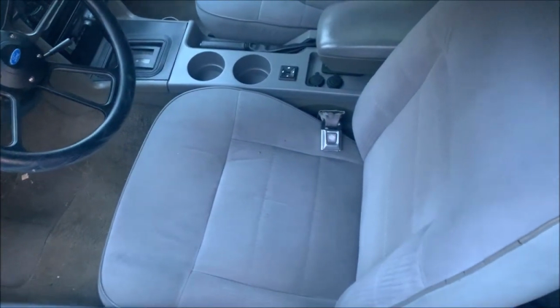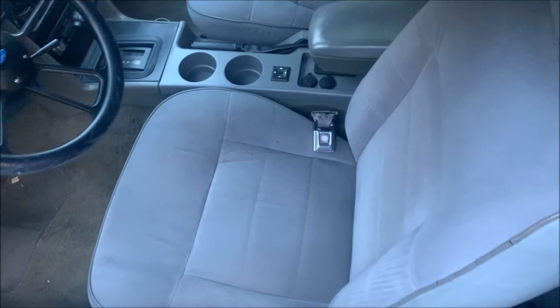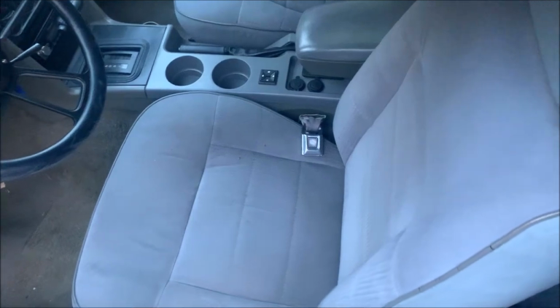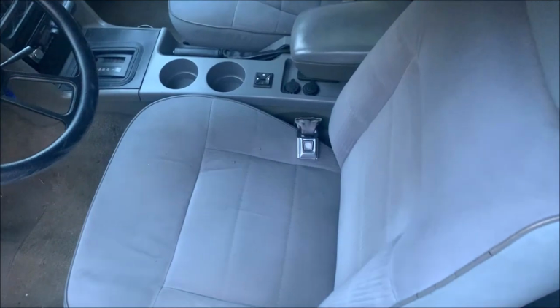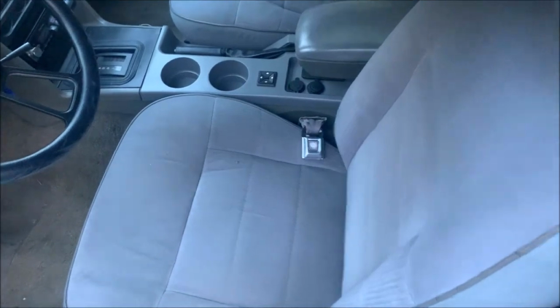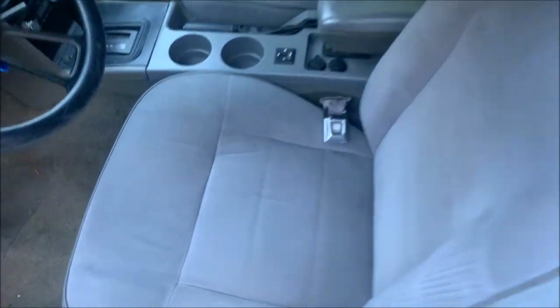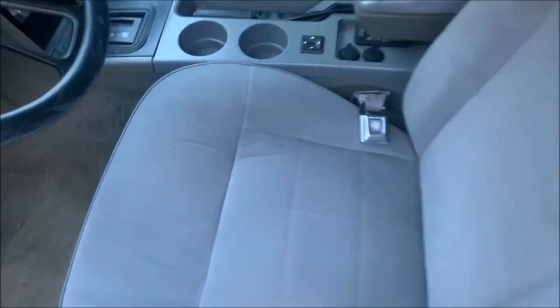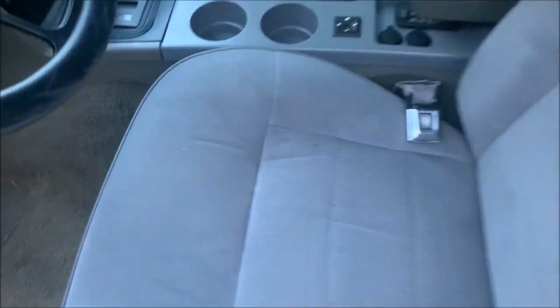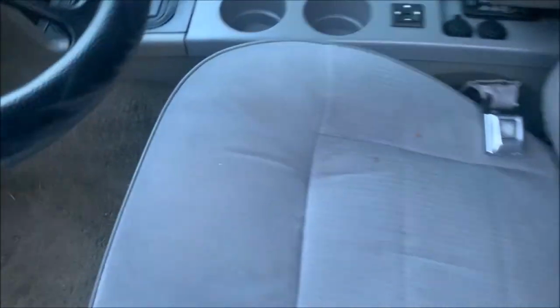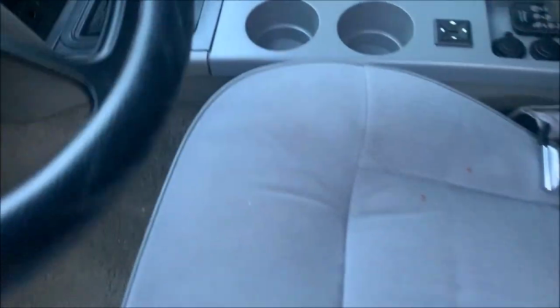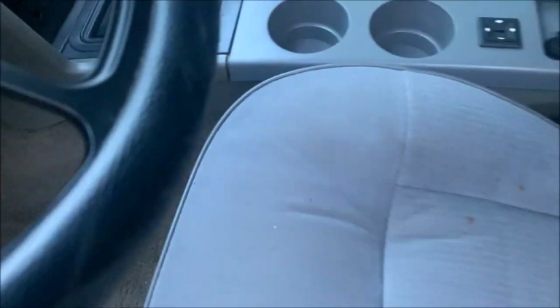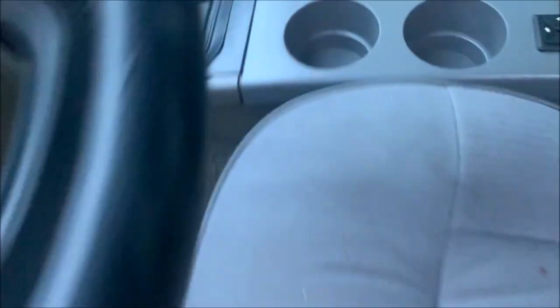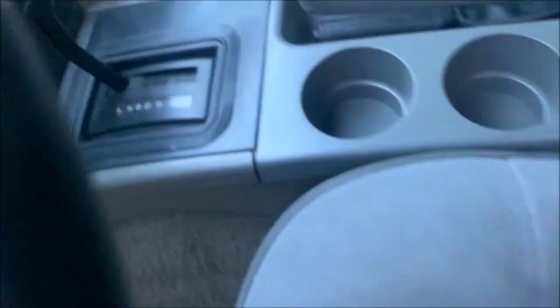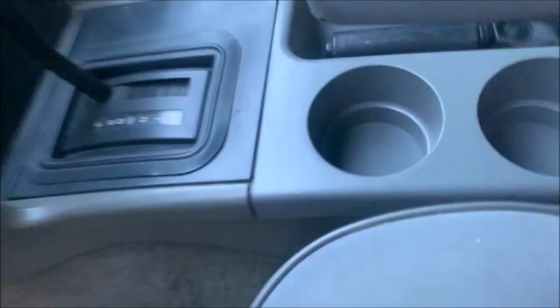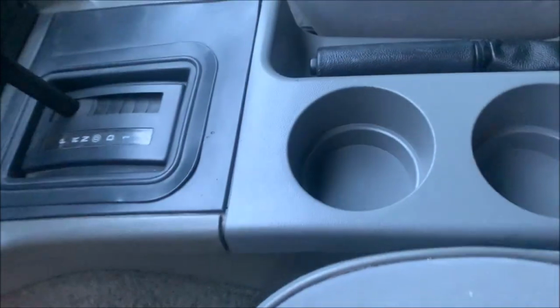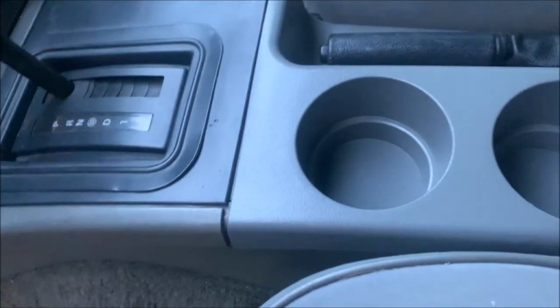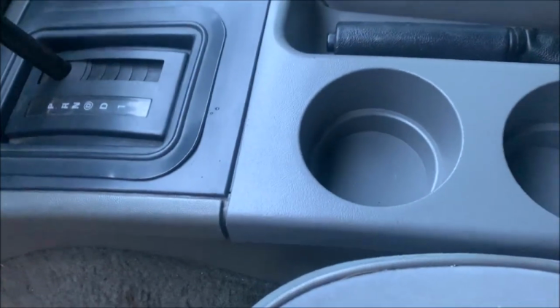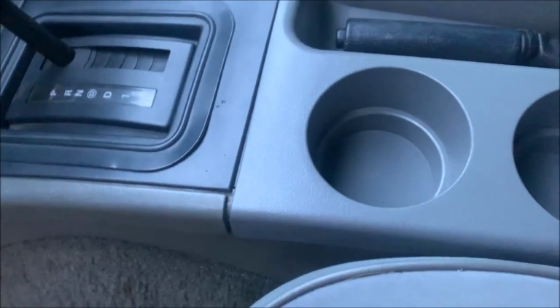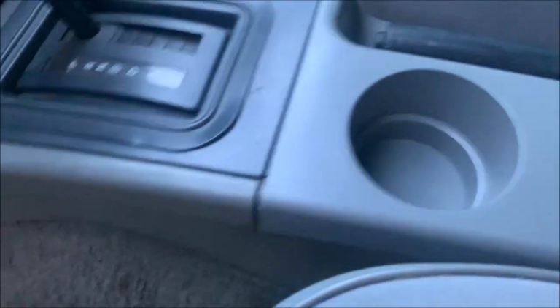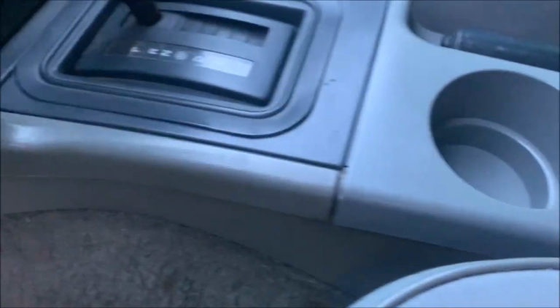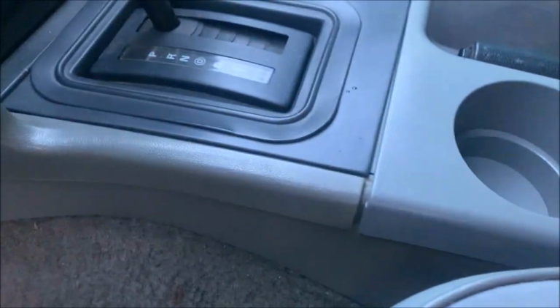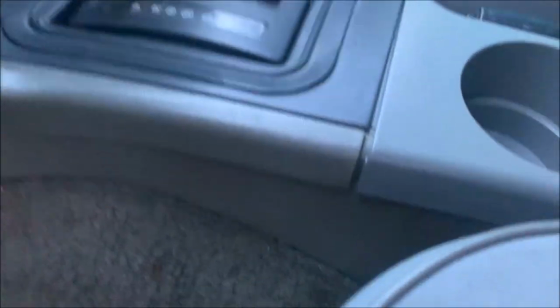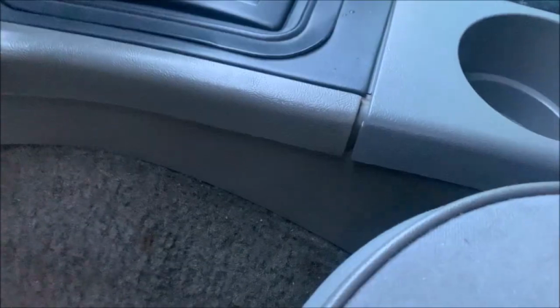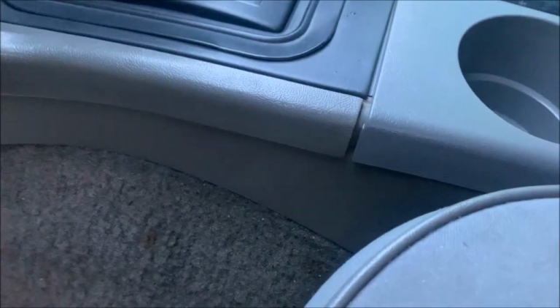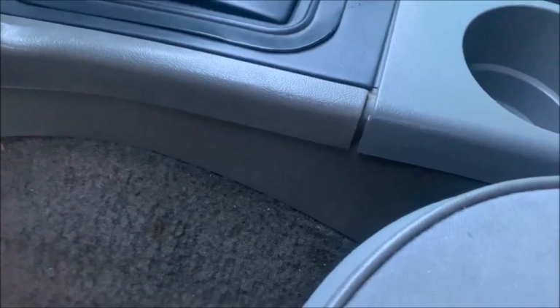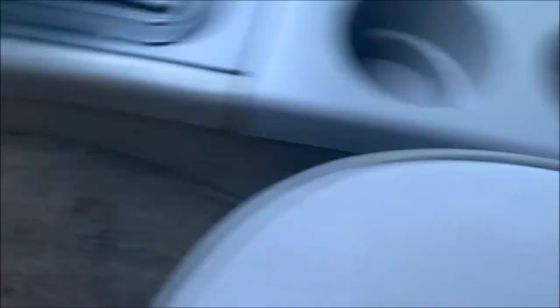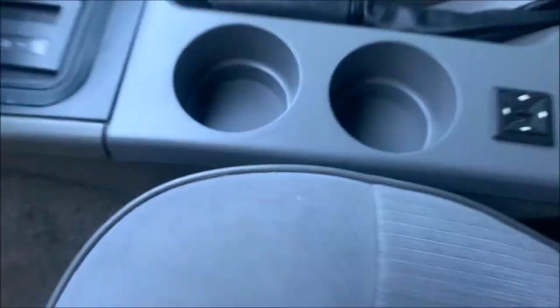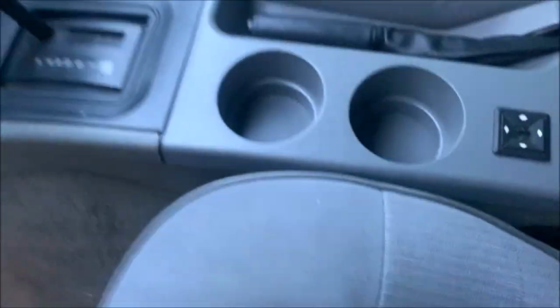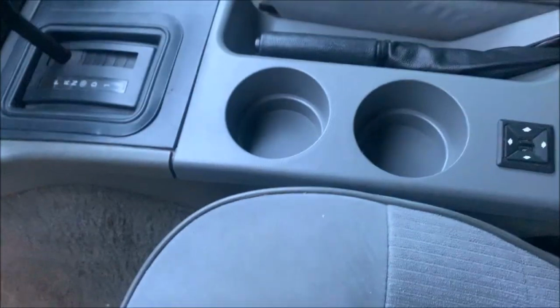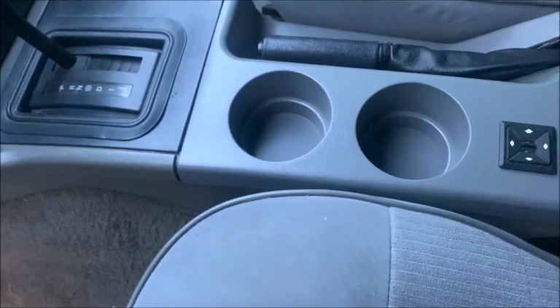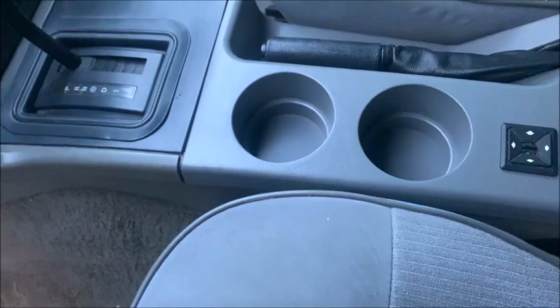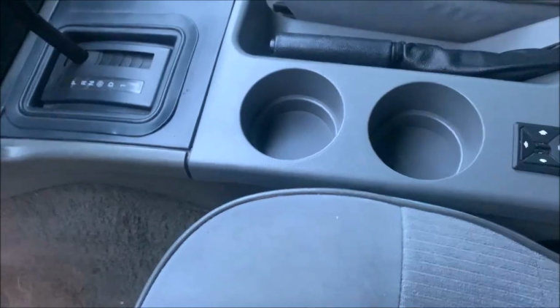As you can see, the color doesn't match.